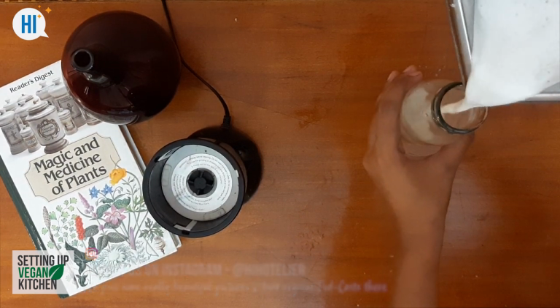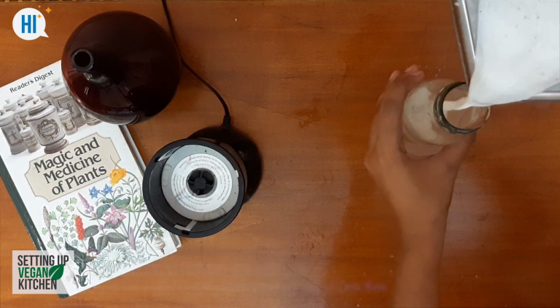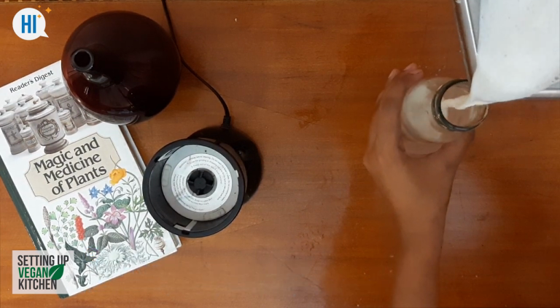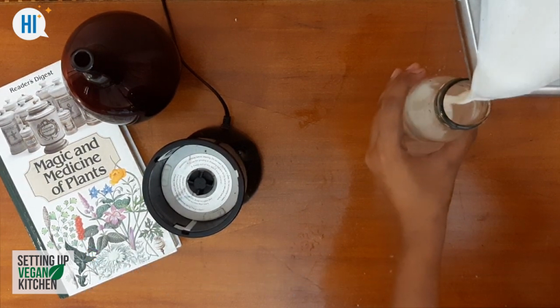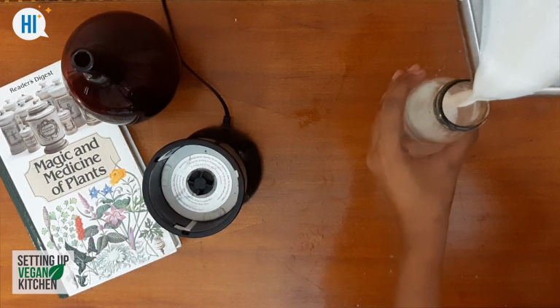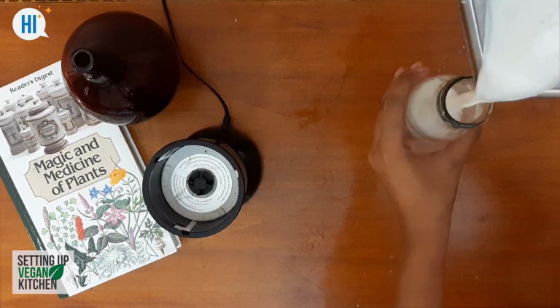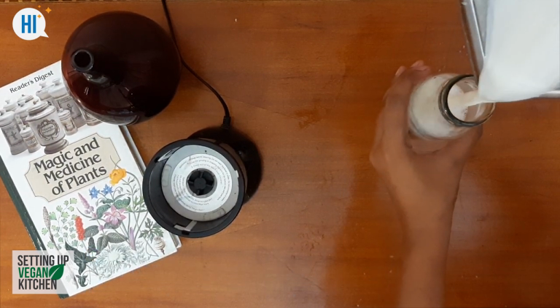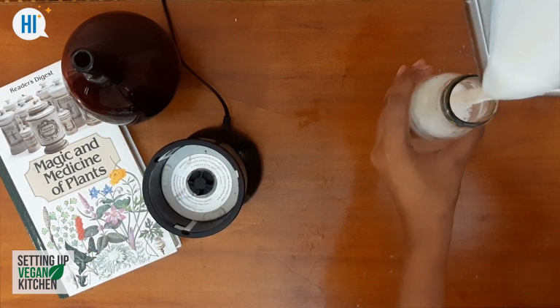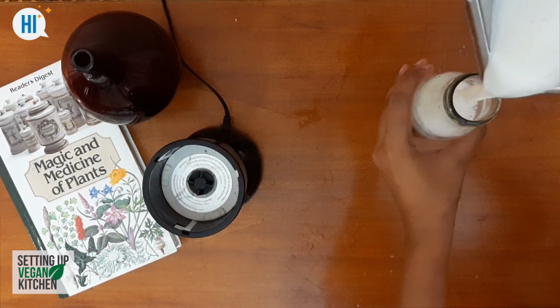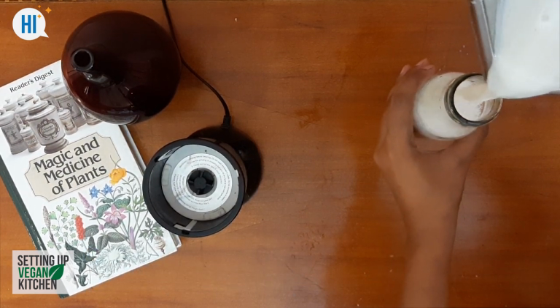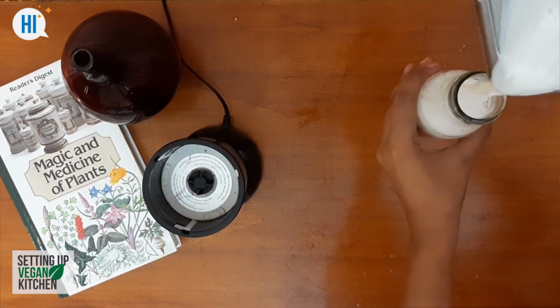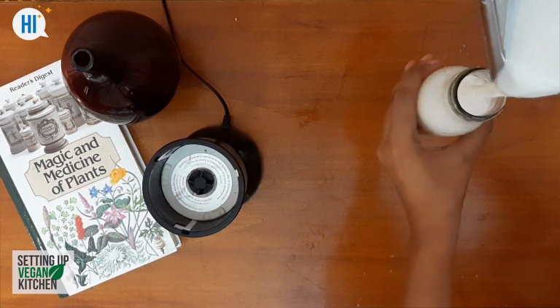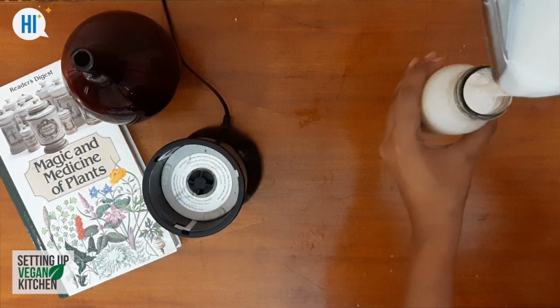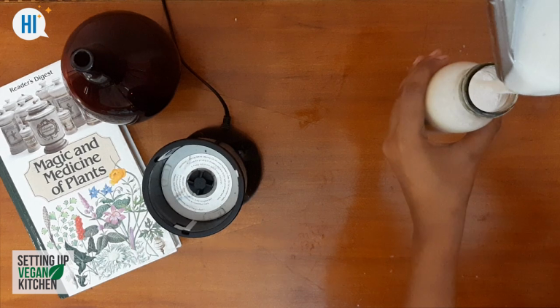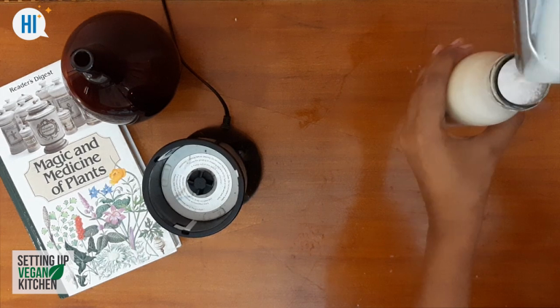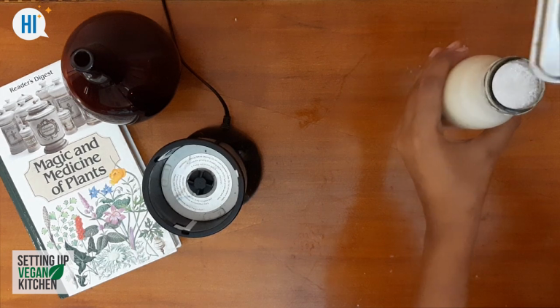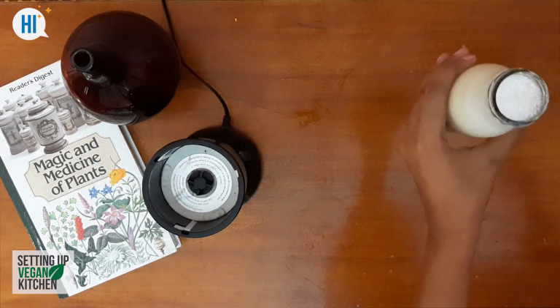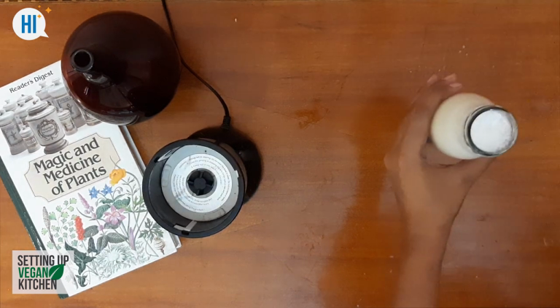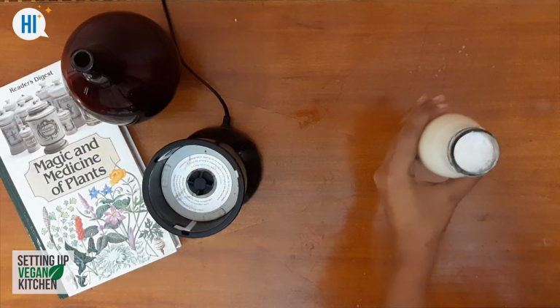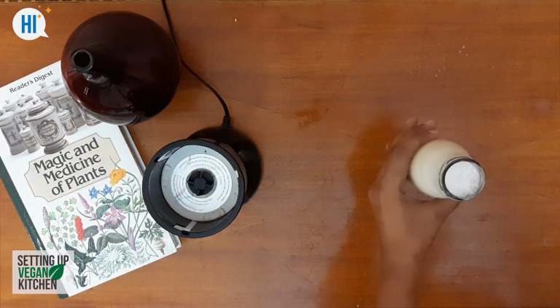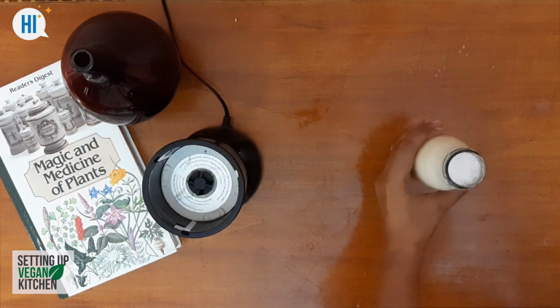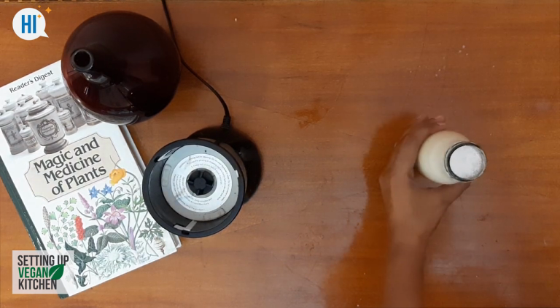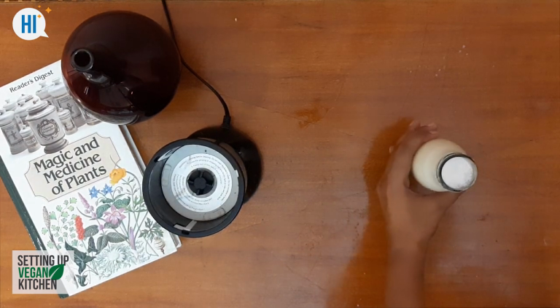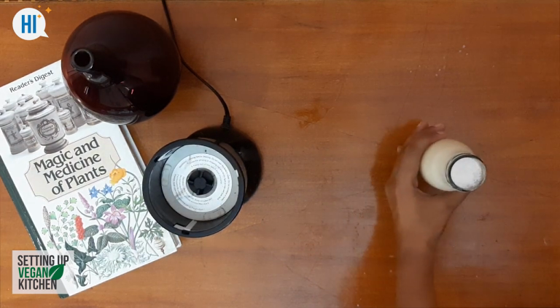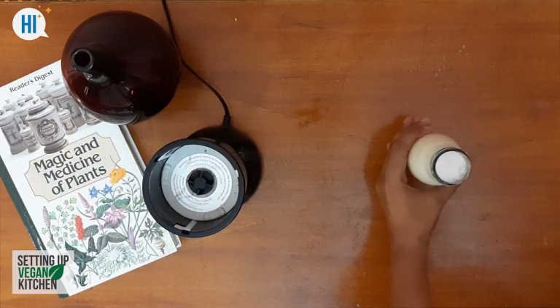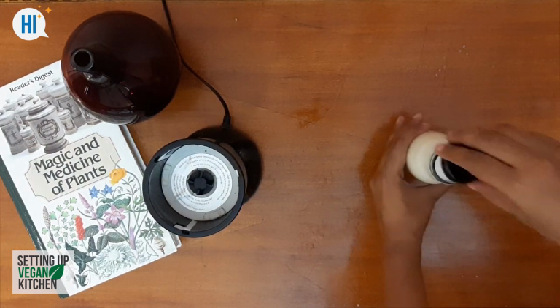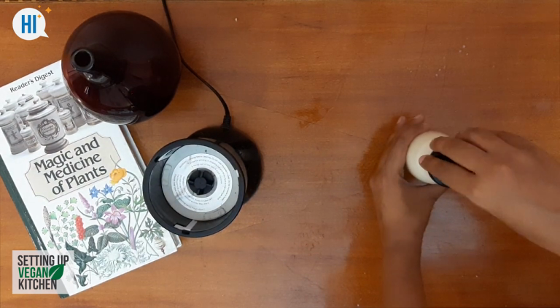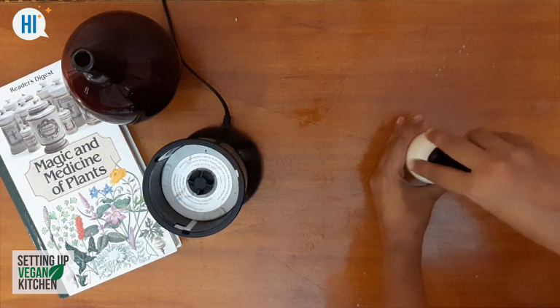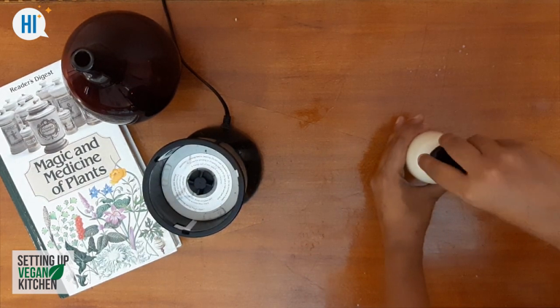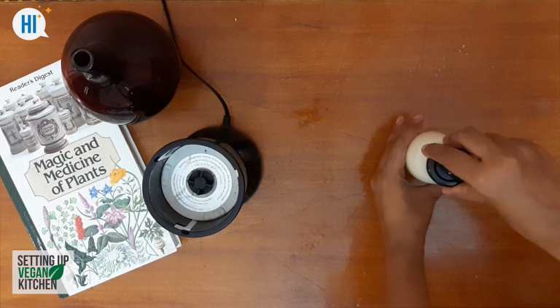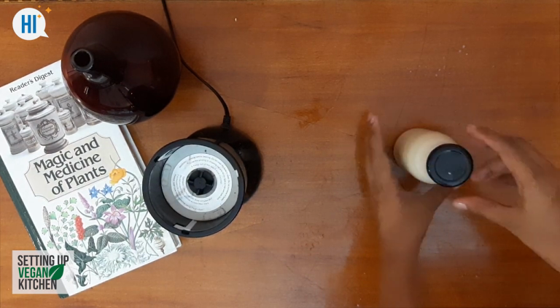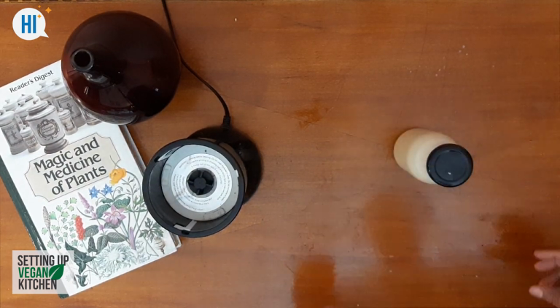This soy milk can be refrigerated and stored, and used to make shakes, smoothies, and tofu, etc.